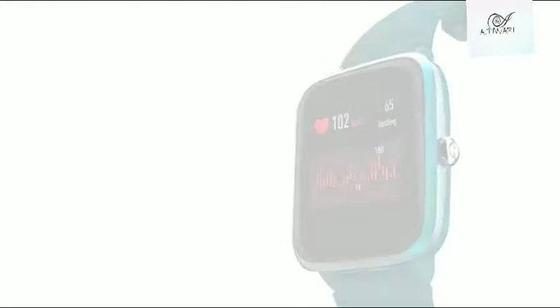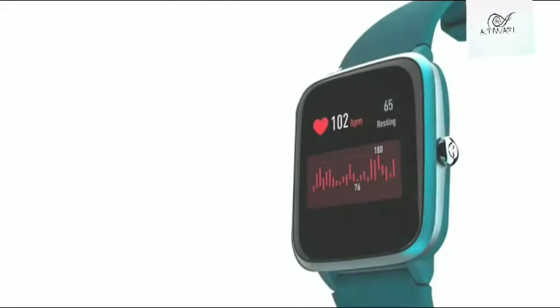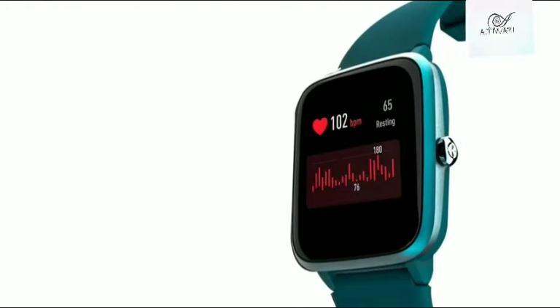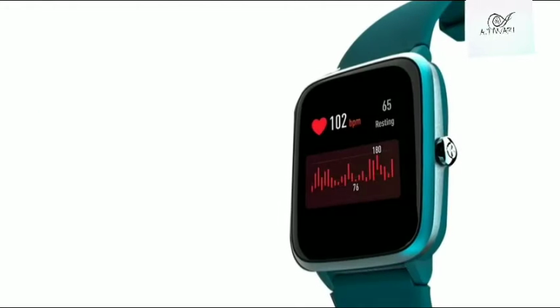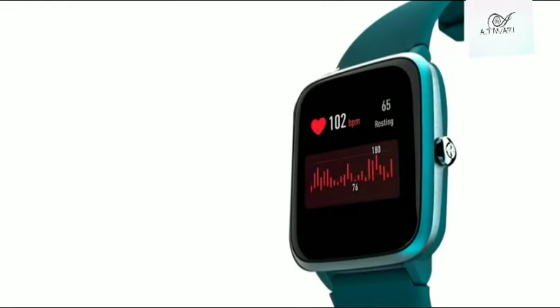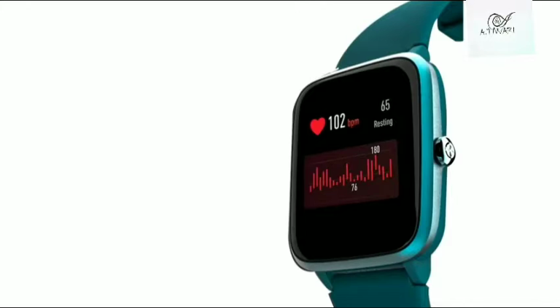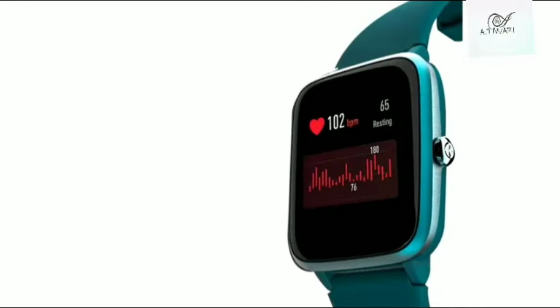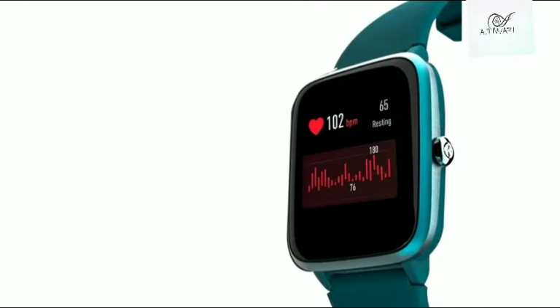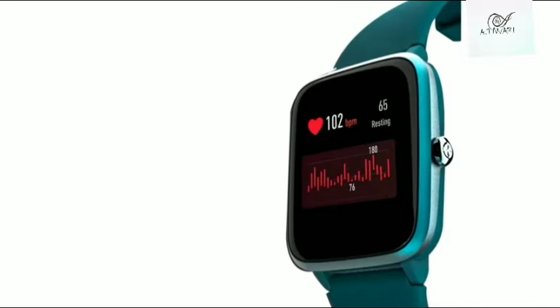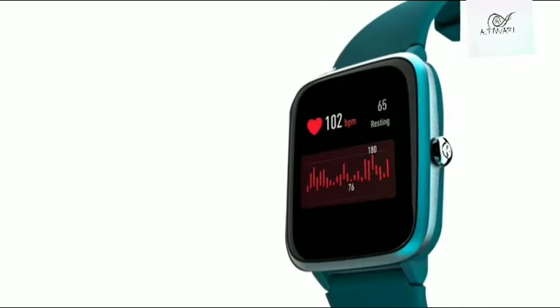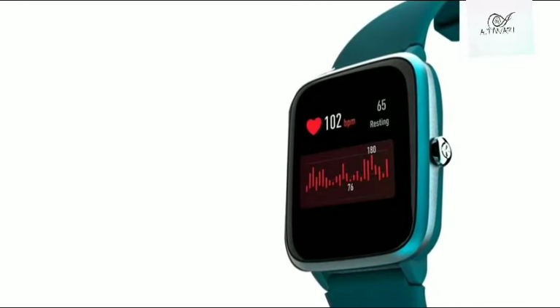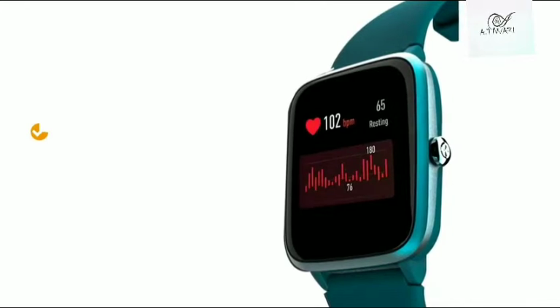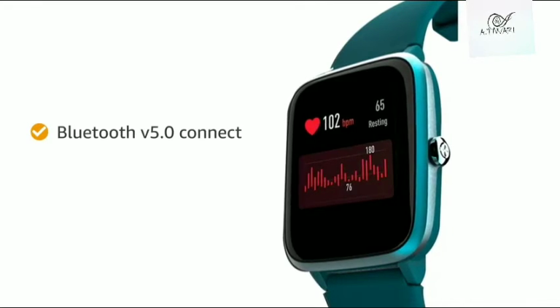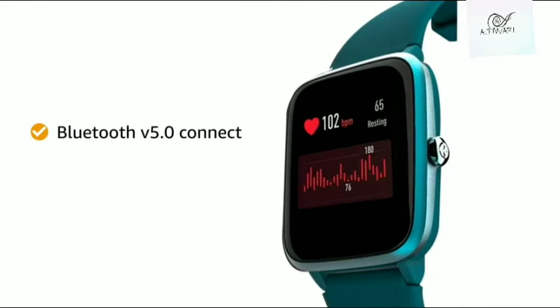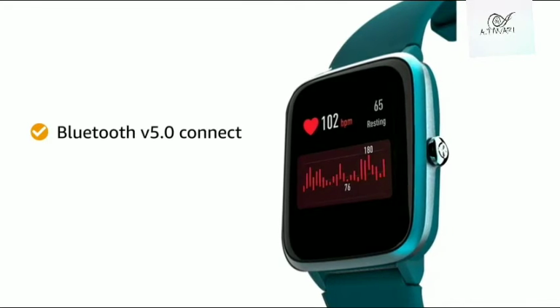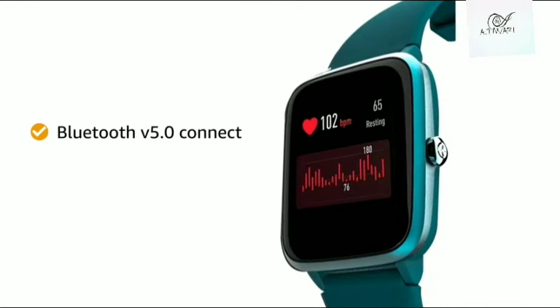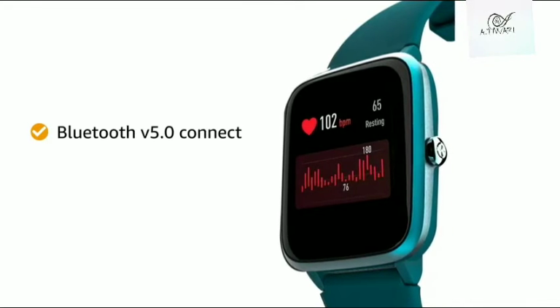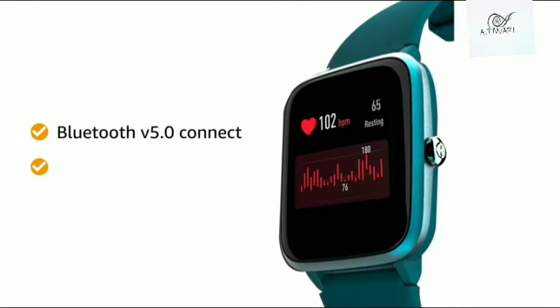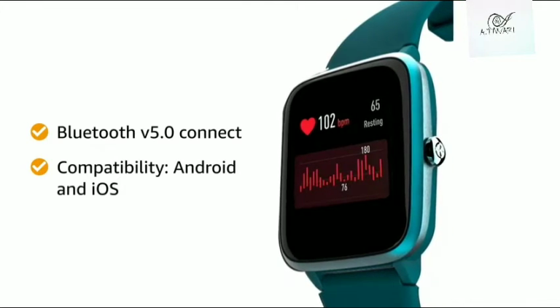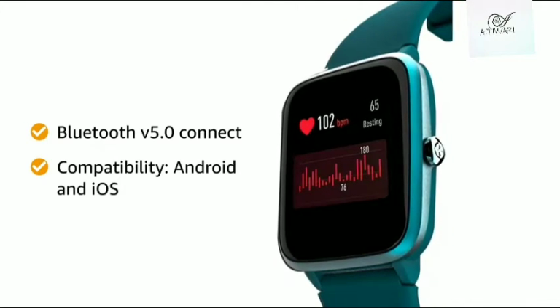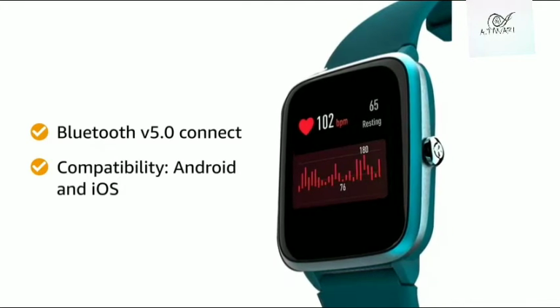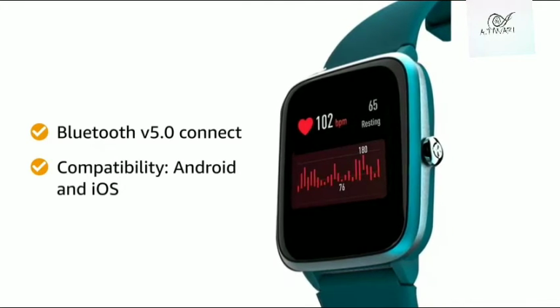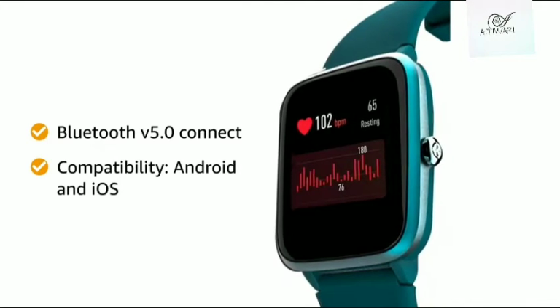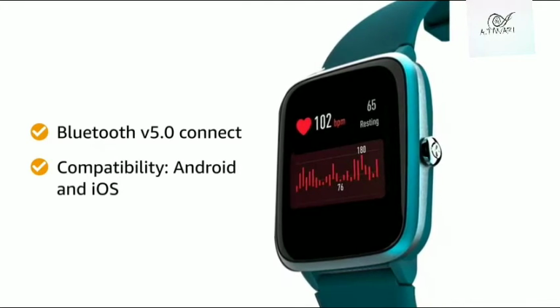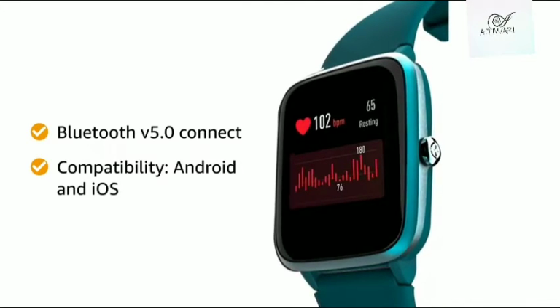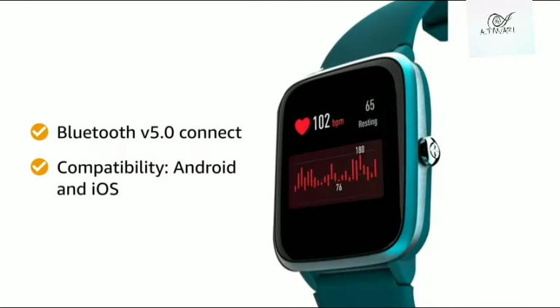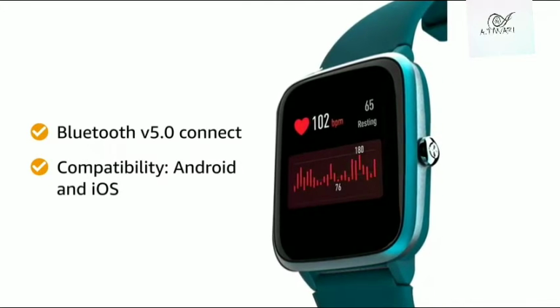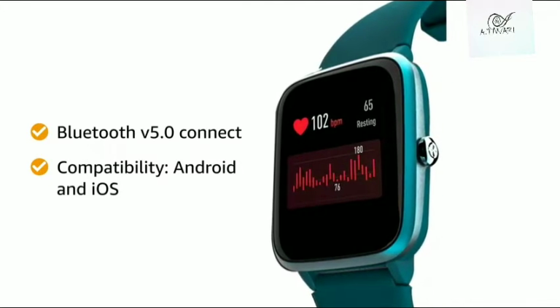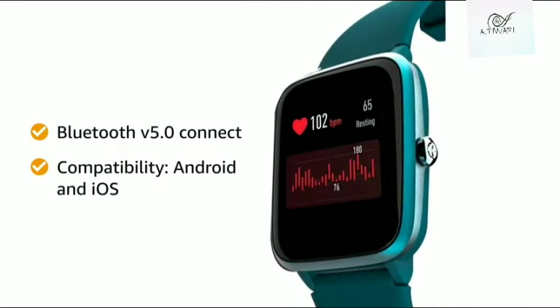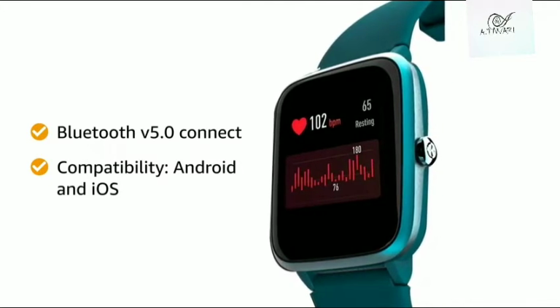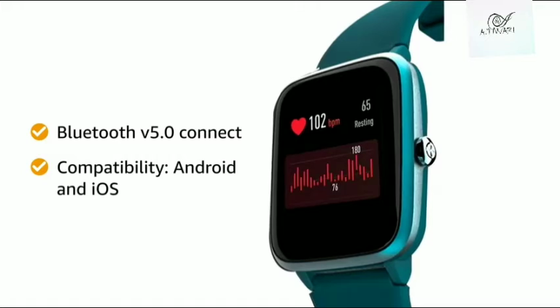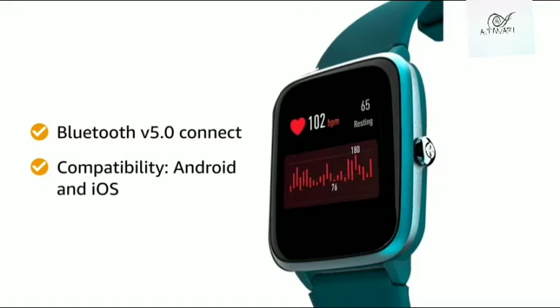The smartwatch connects to your smartphone via Bluetooth and is compatible with all Android and iOS smartphones.